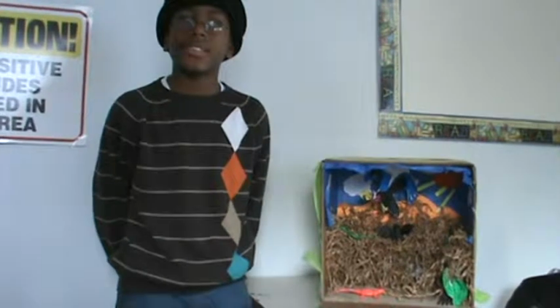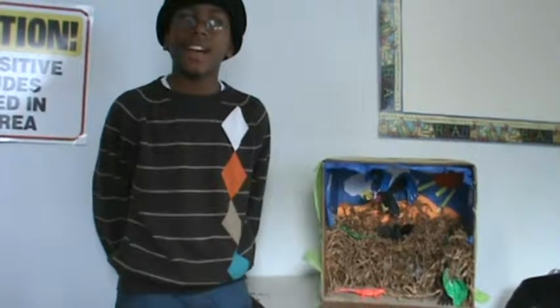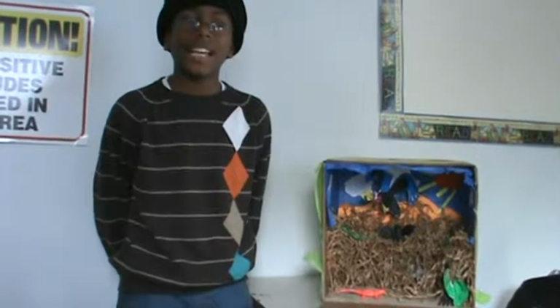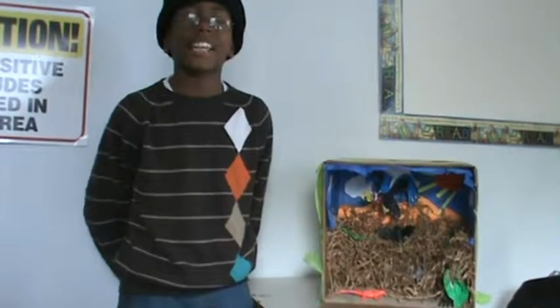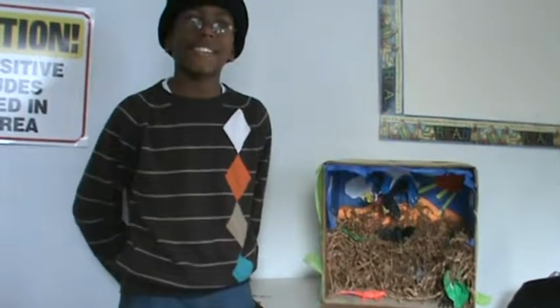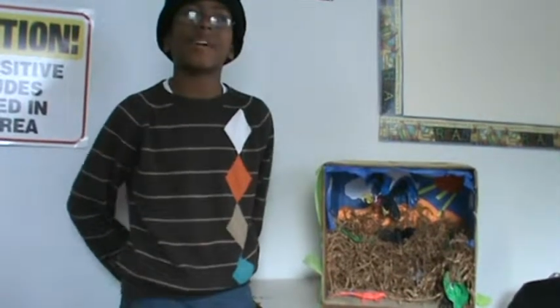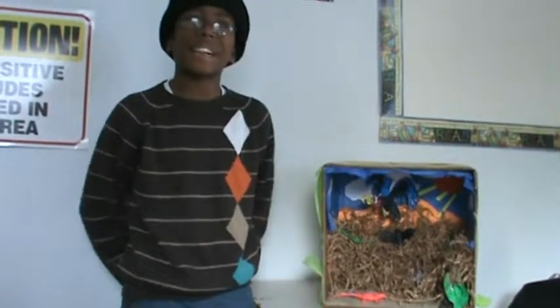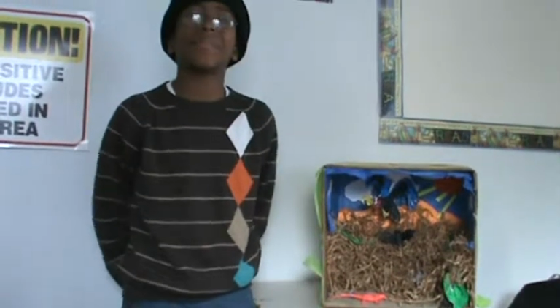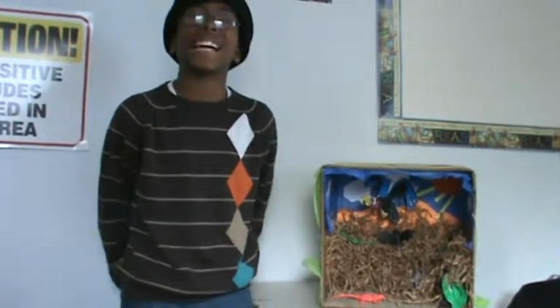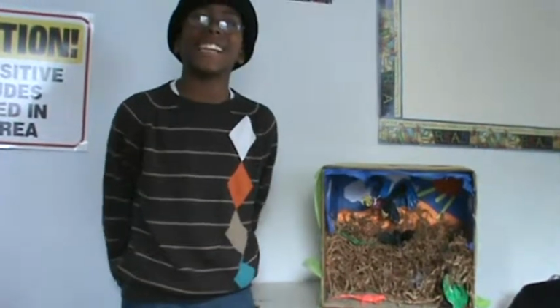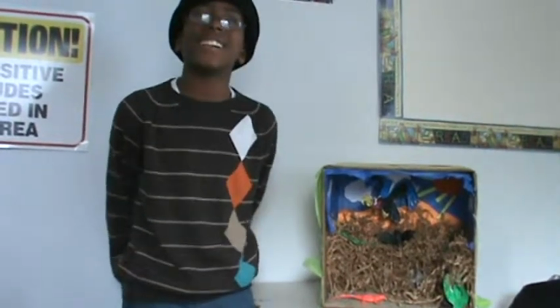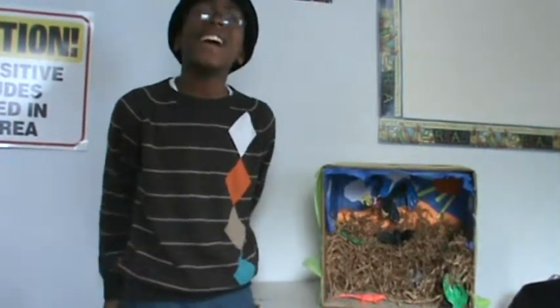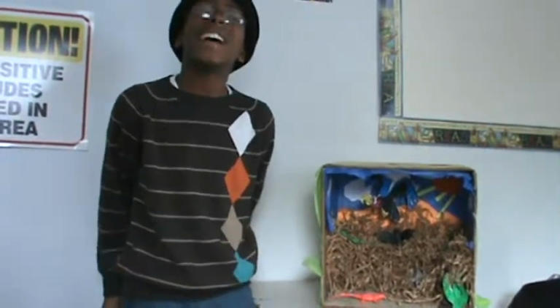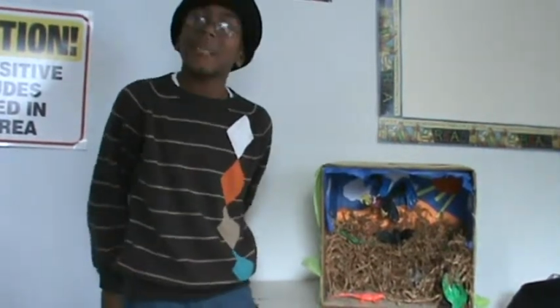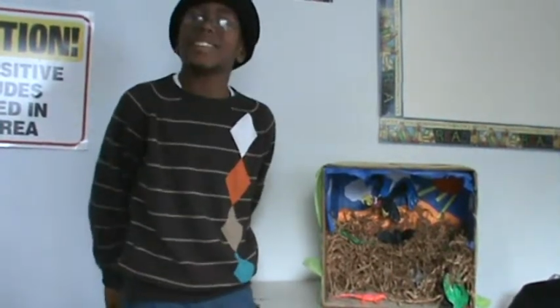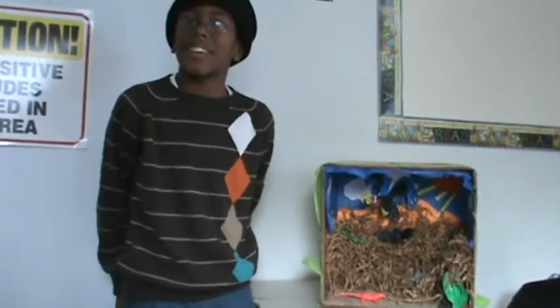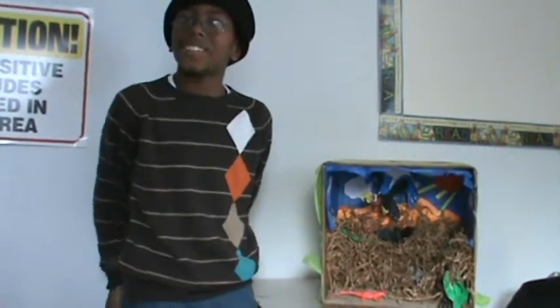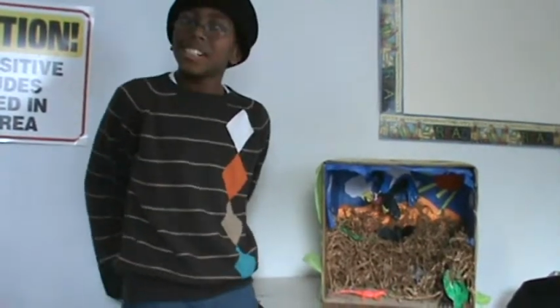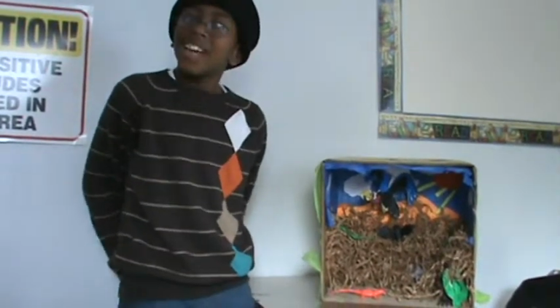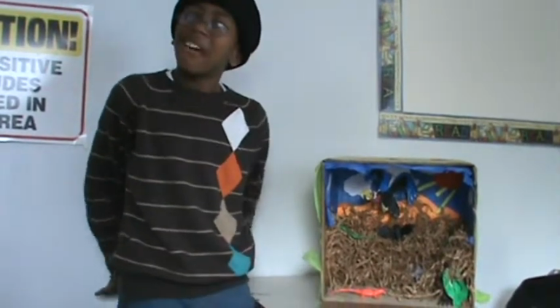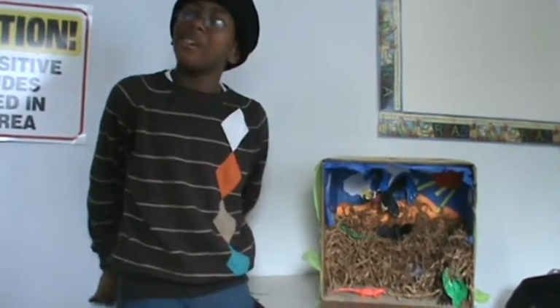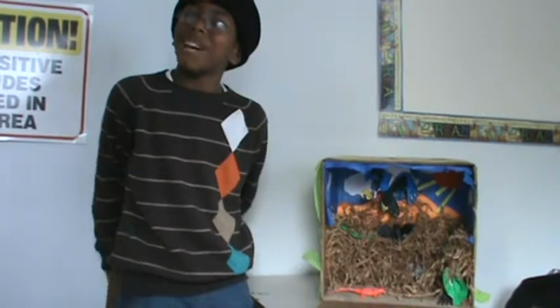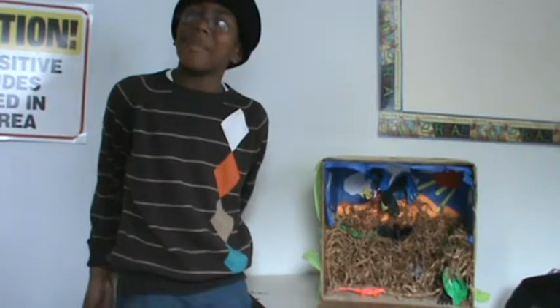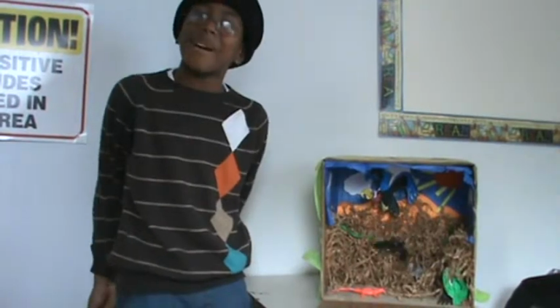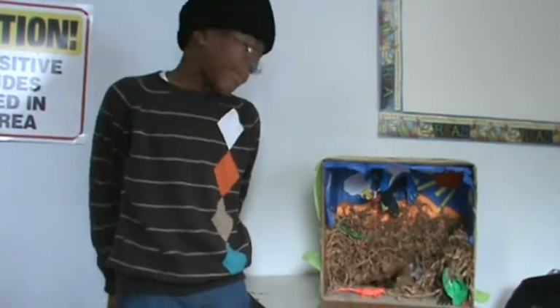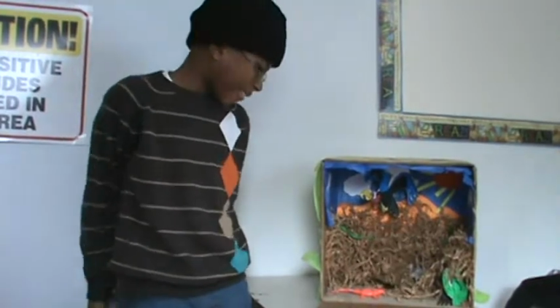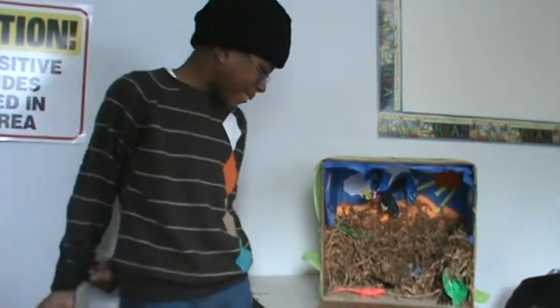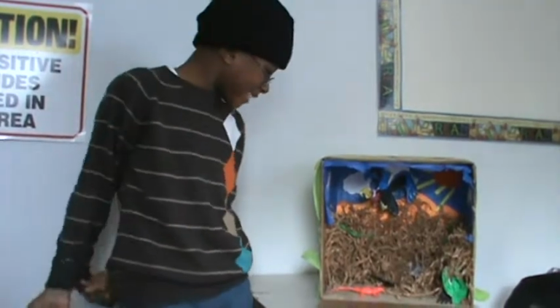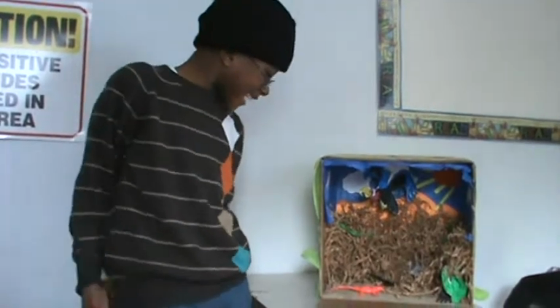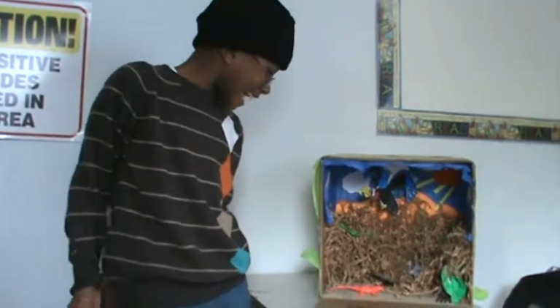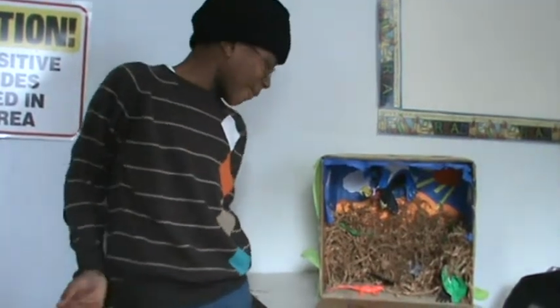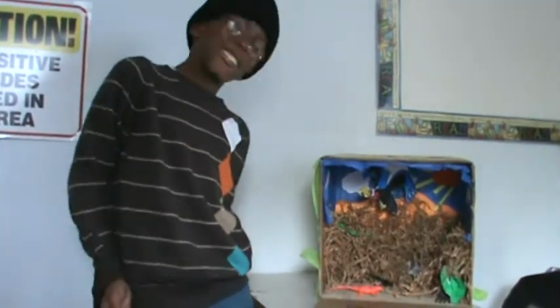As-salamu alaykum, my name is Akir and I'm in third grade. I'm going to talk about my Arabian Desert habitat.